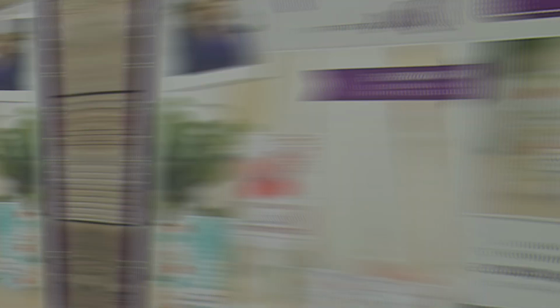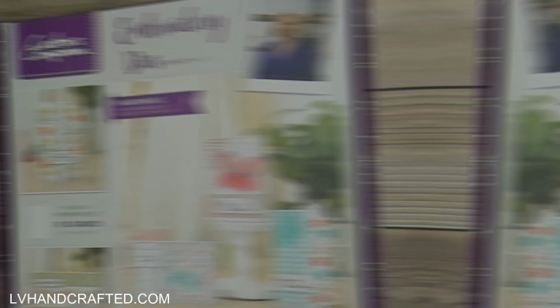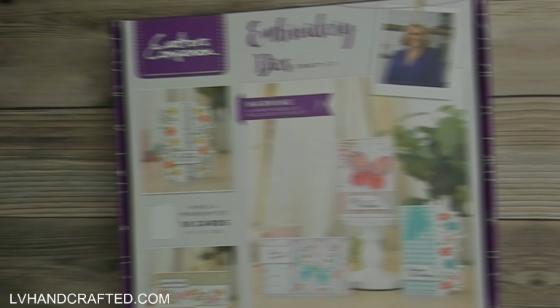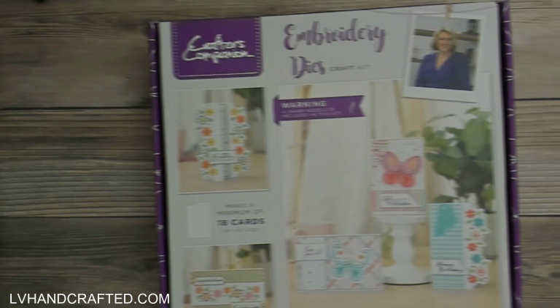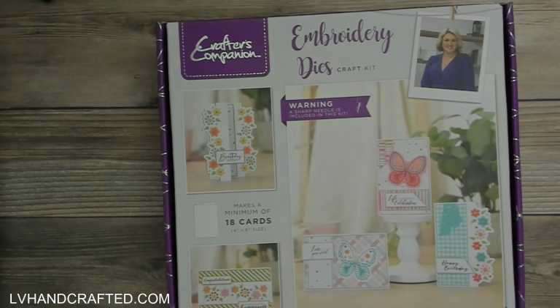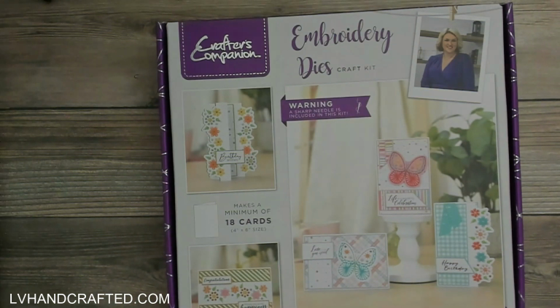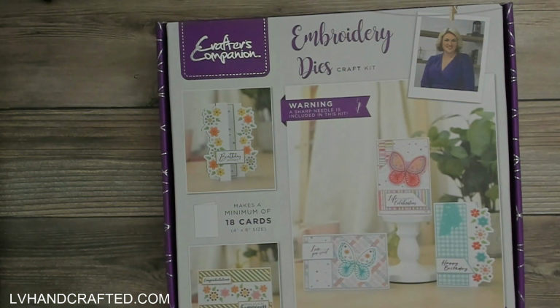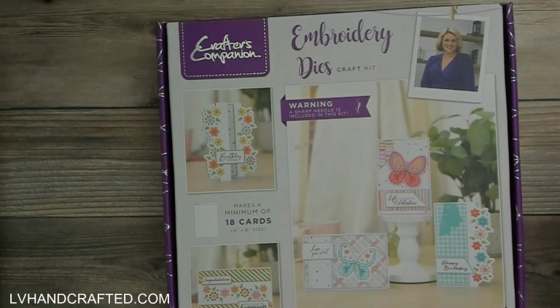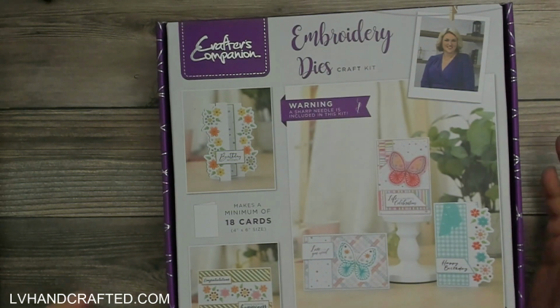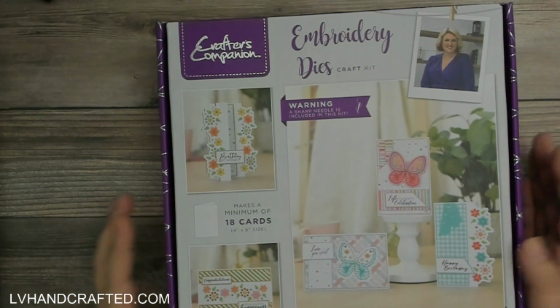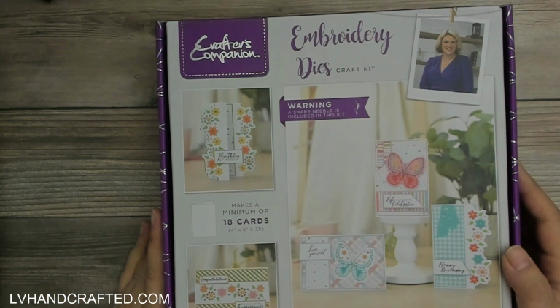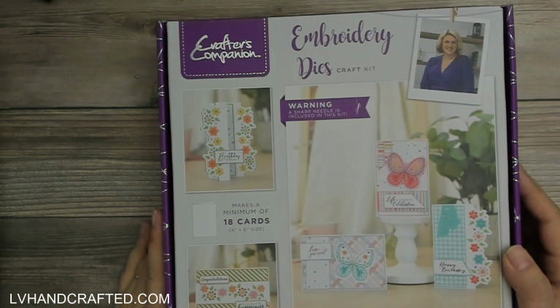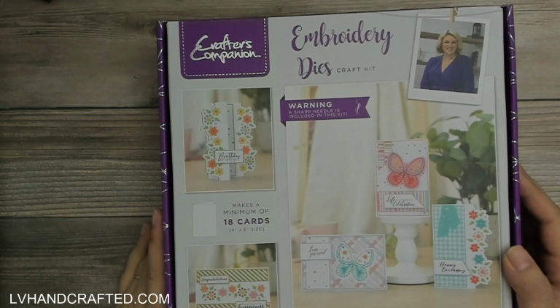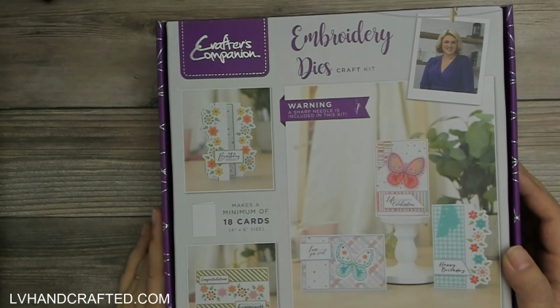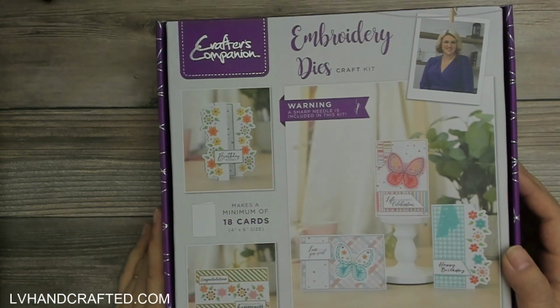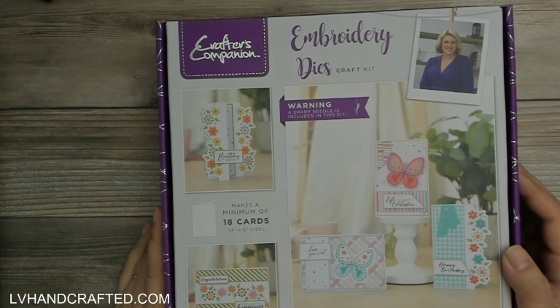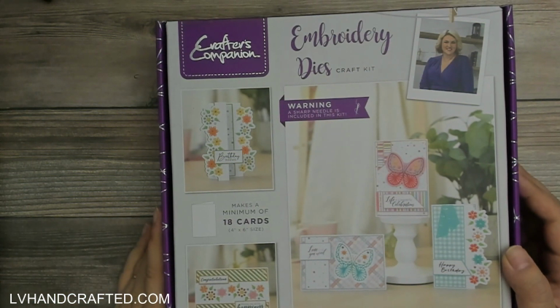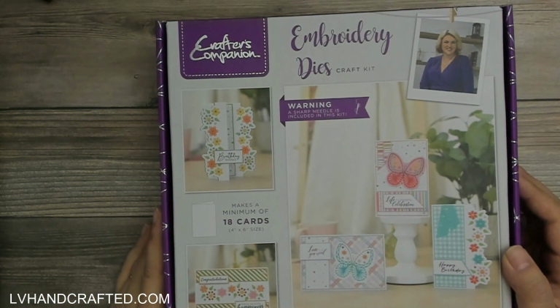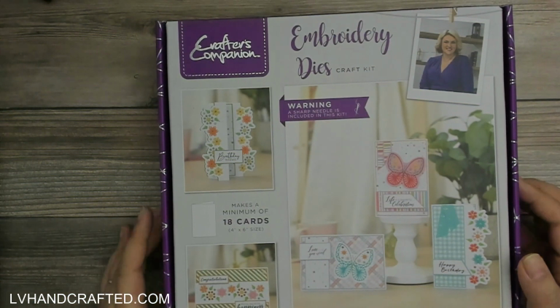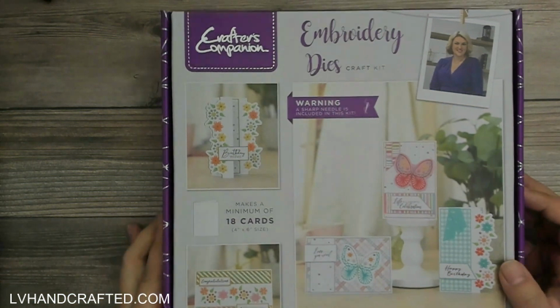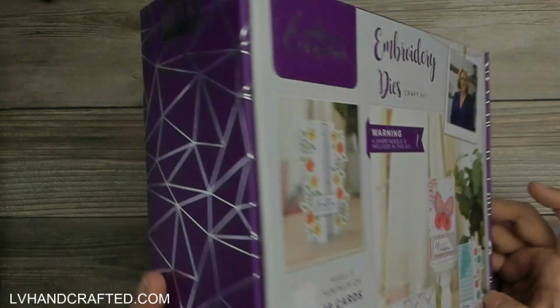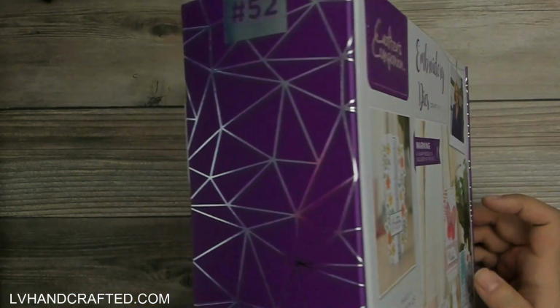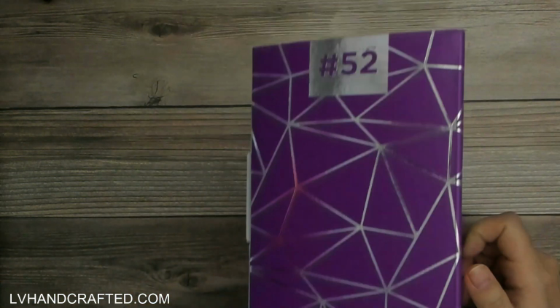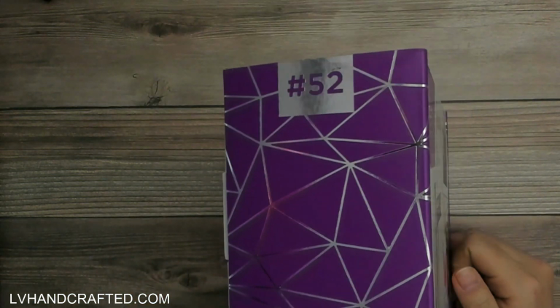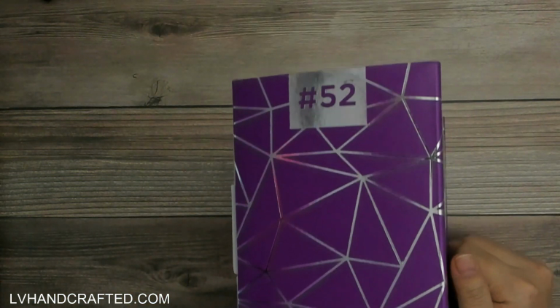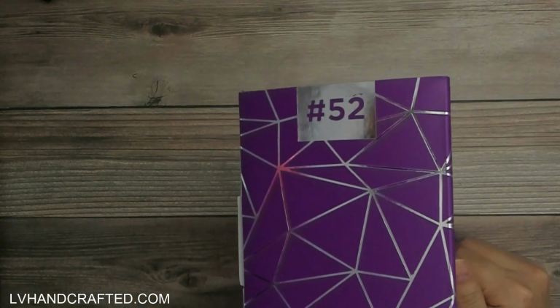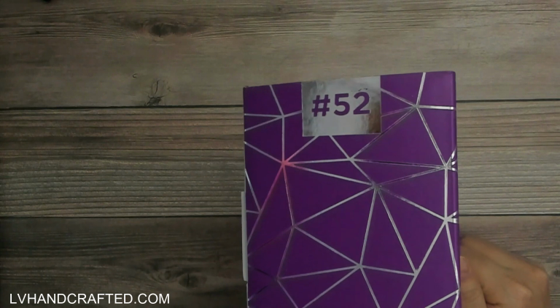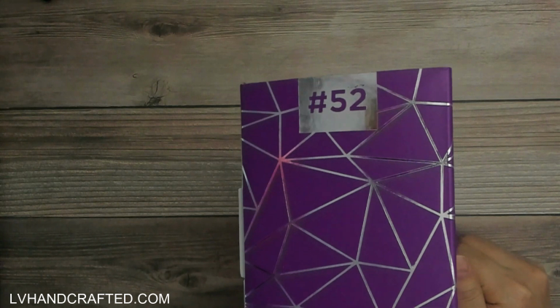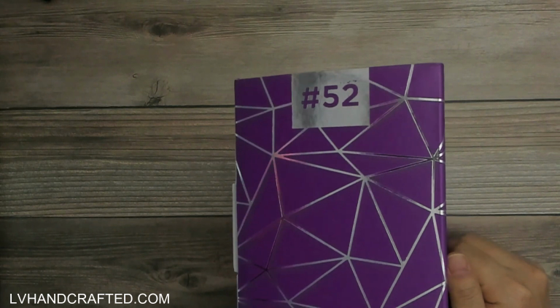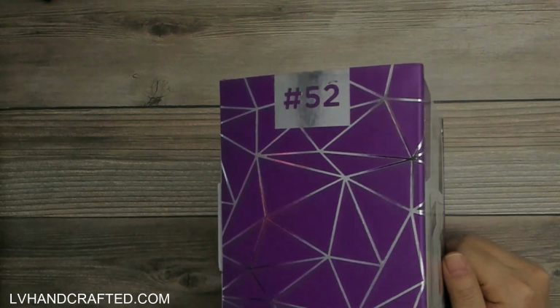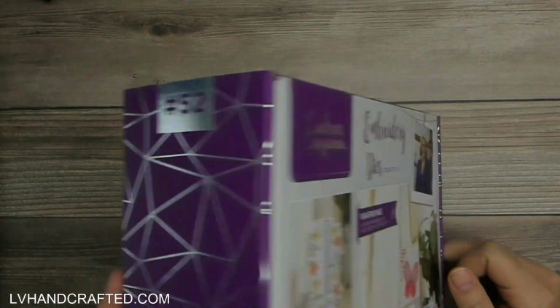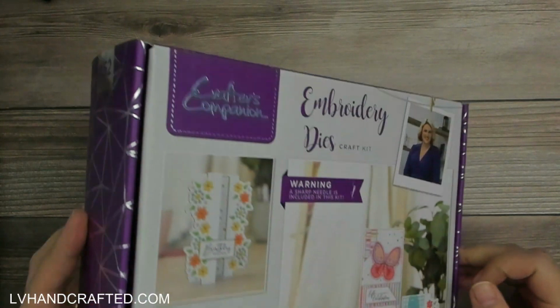Hello and welcome! My name is Lynn and today I have an unboxing of Crafter's Companion box number 52.